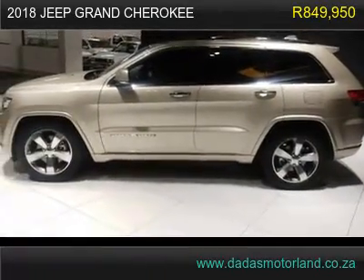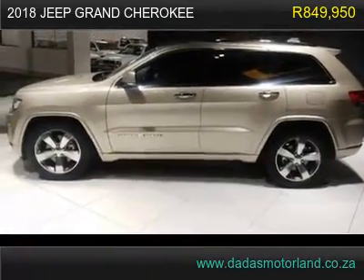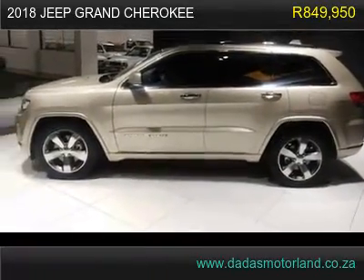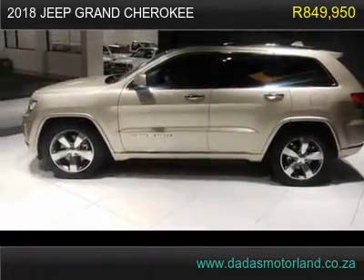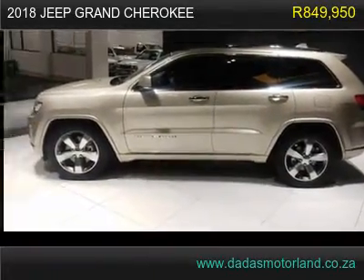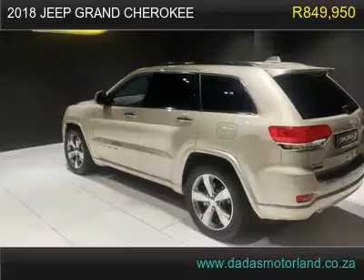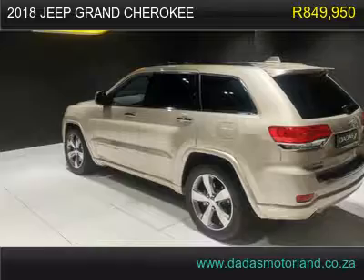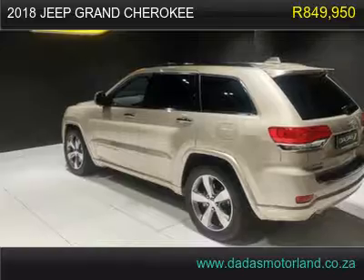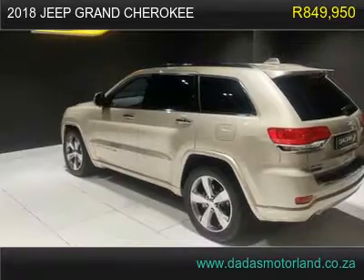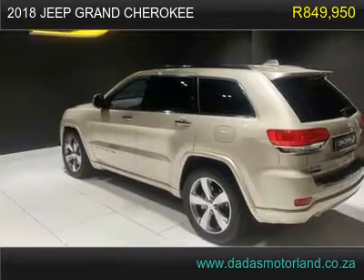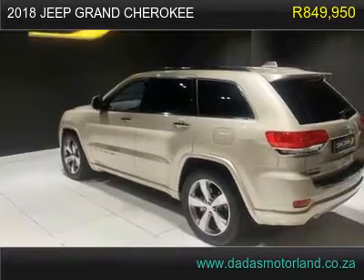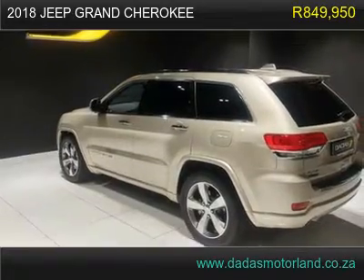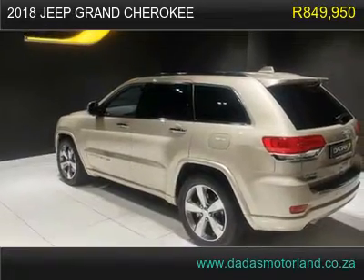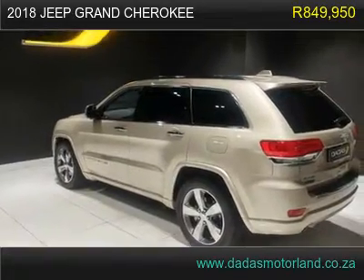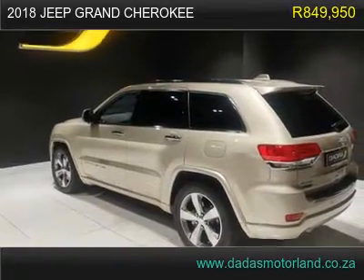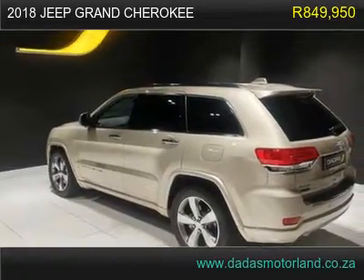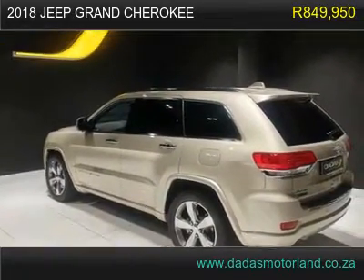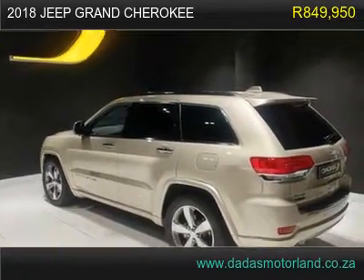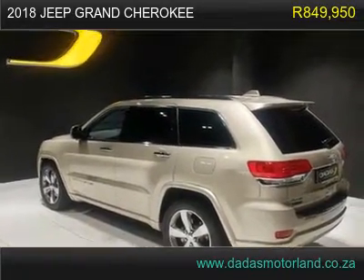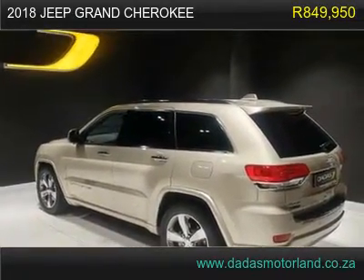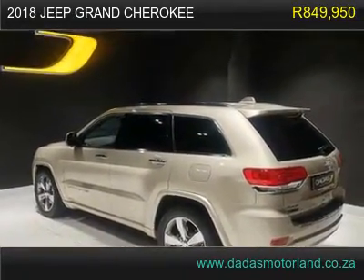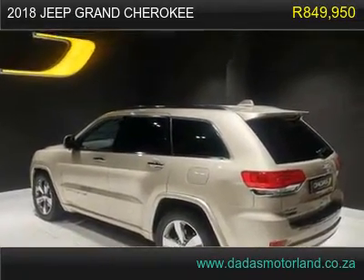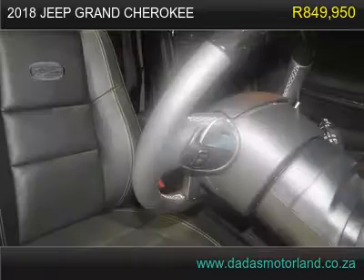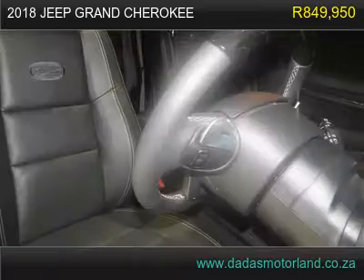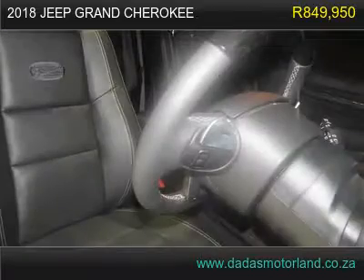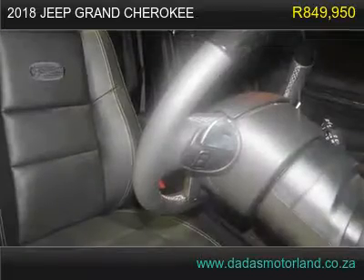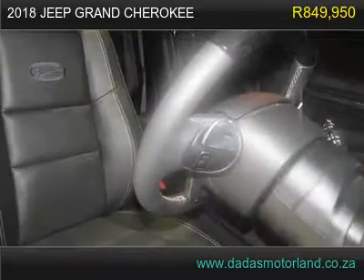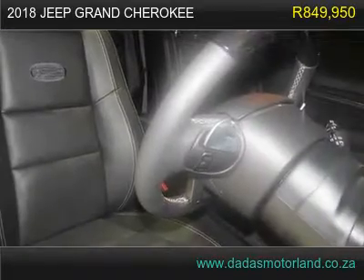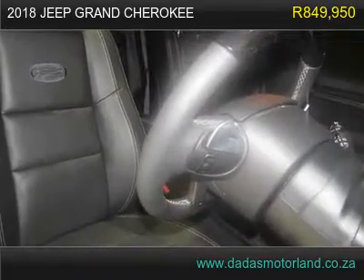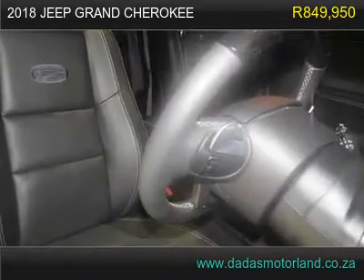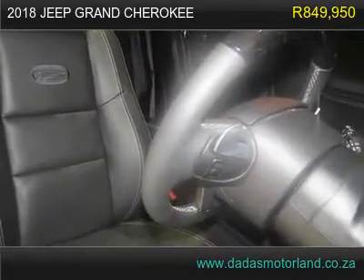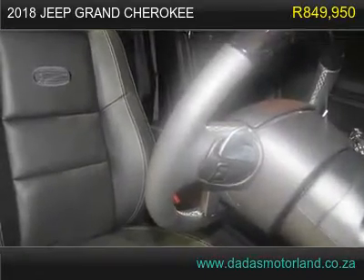Media Interface, Navigation, Climate Control, Reverse Camera, Keyless Start and Entry, Auto Start Stop.